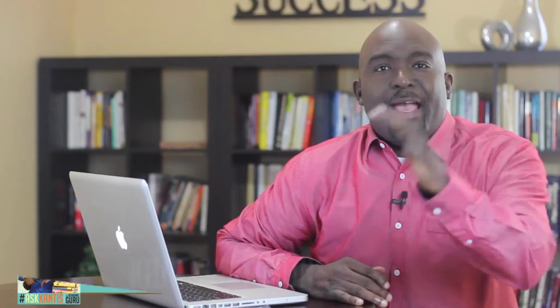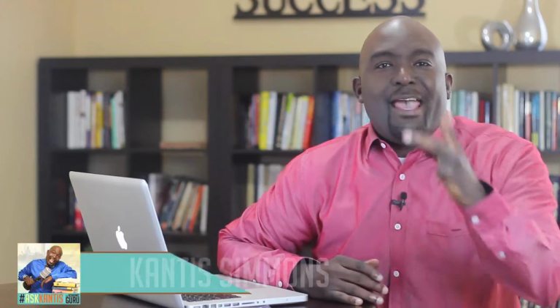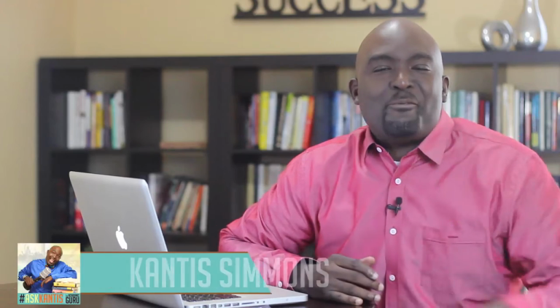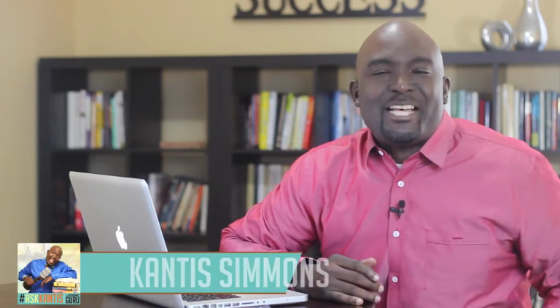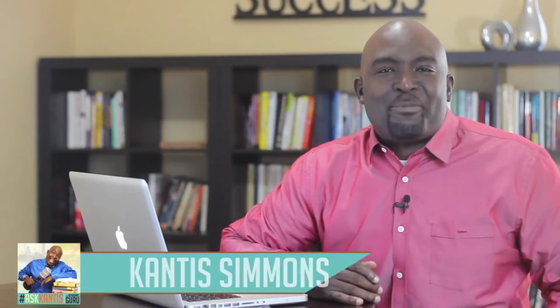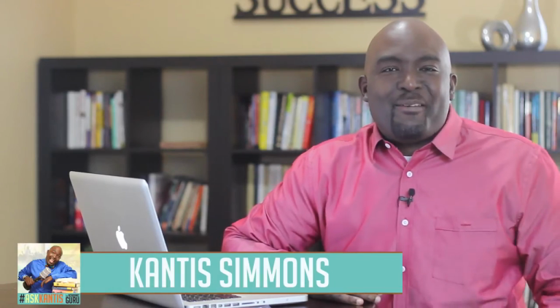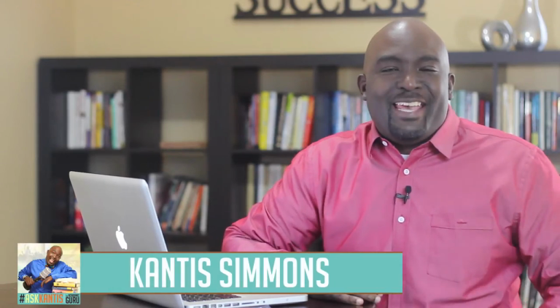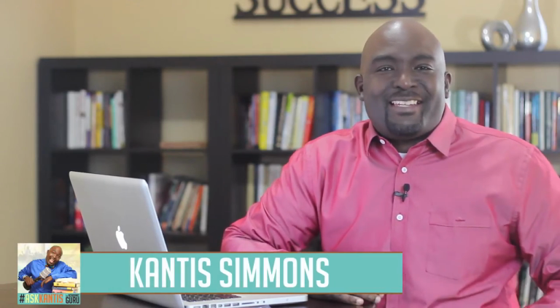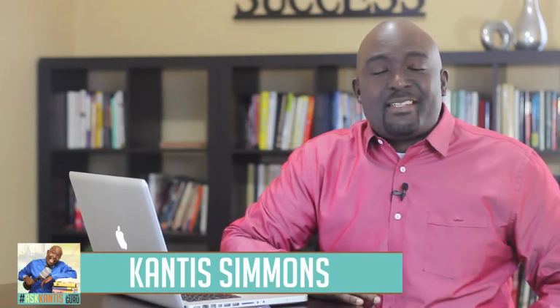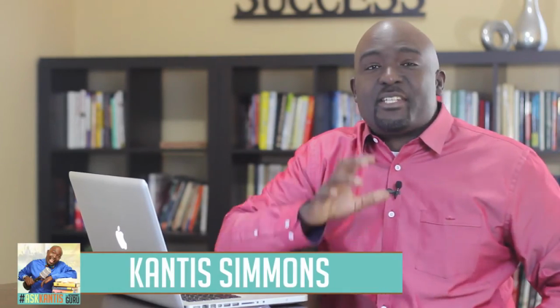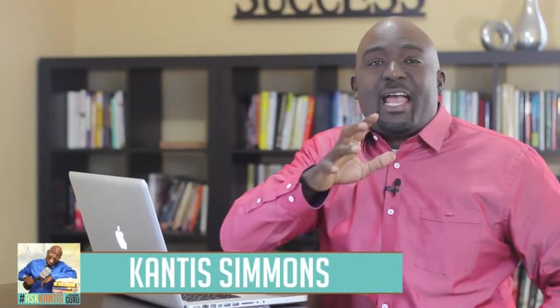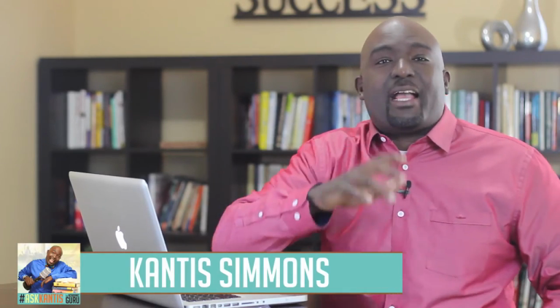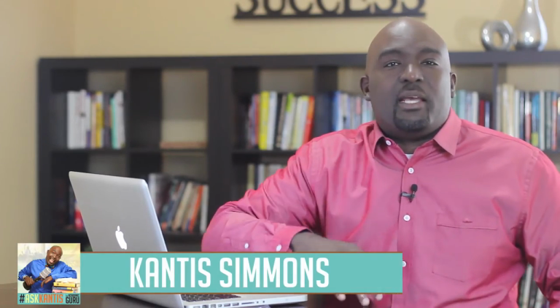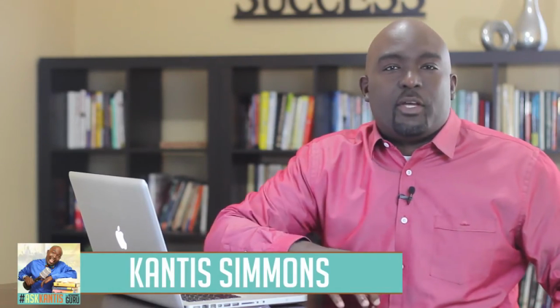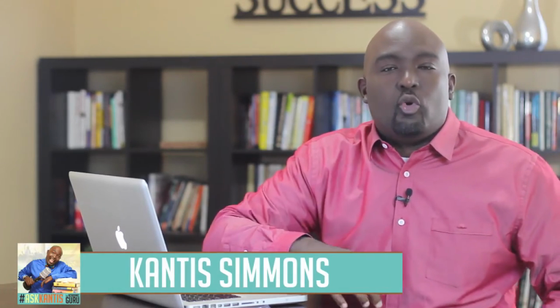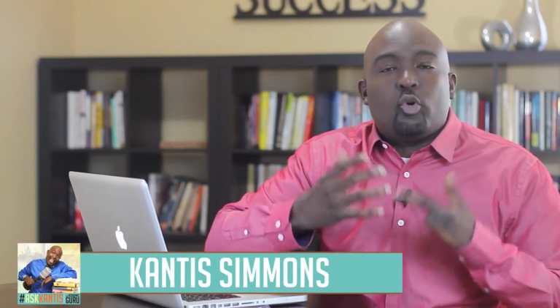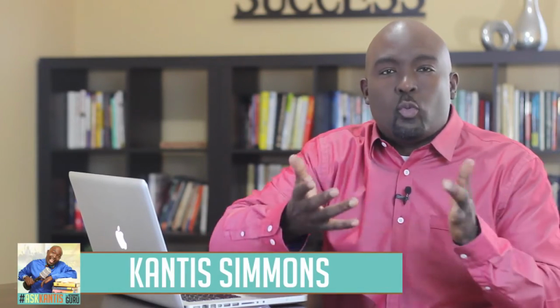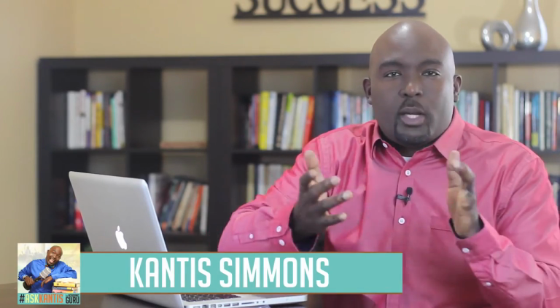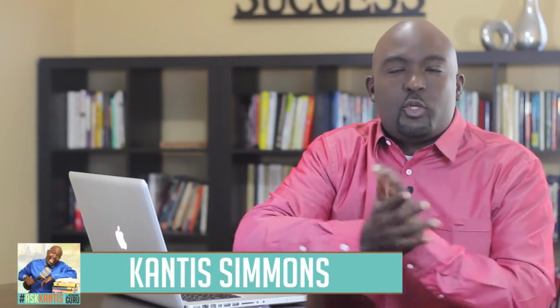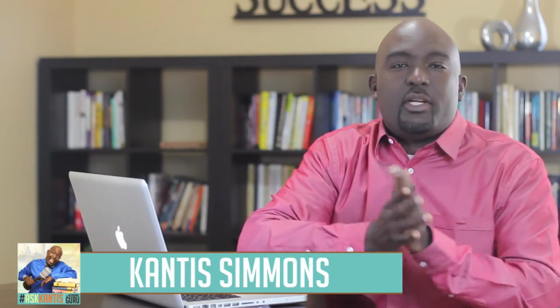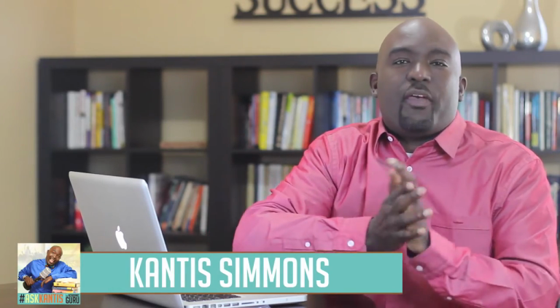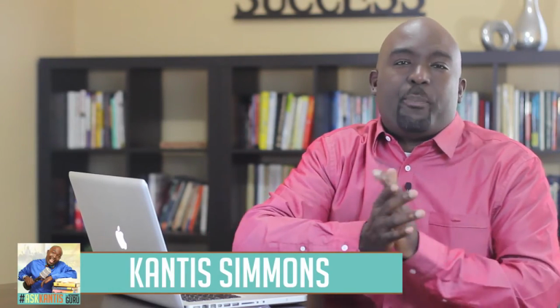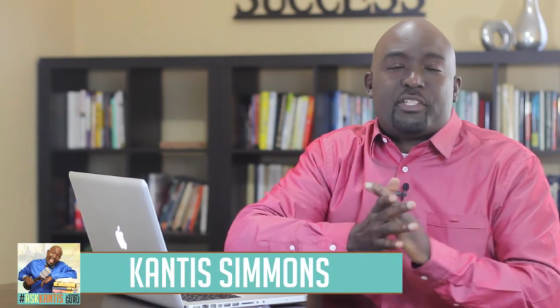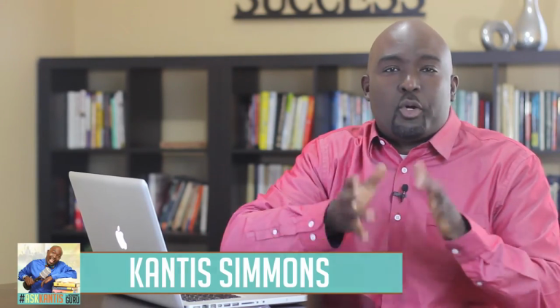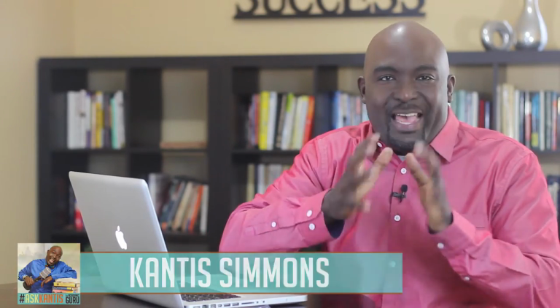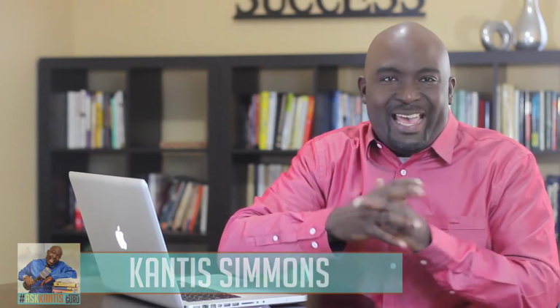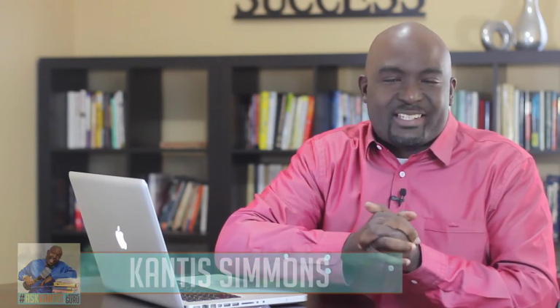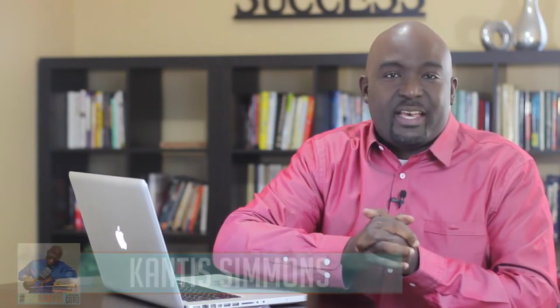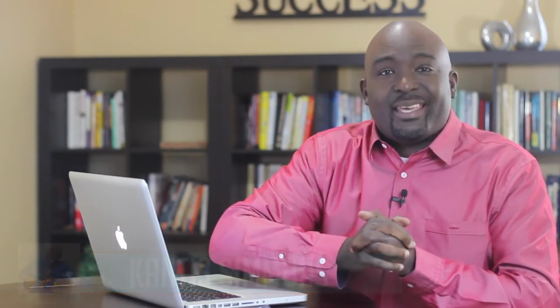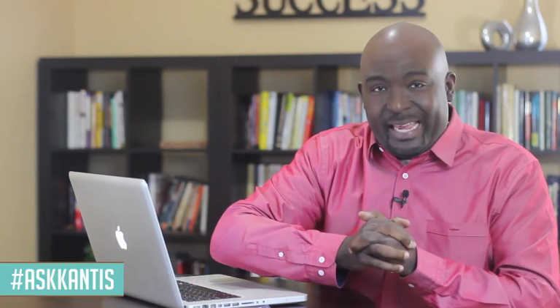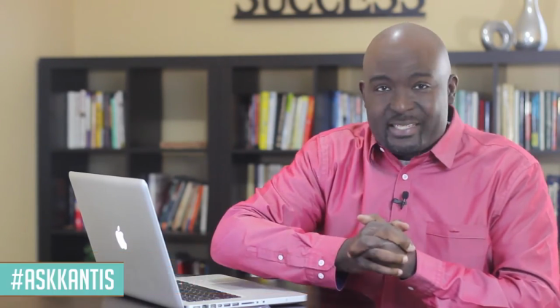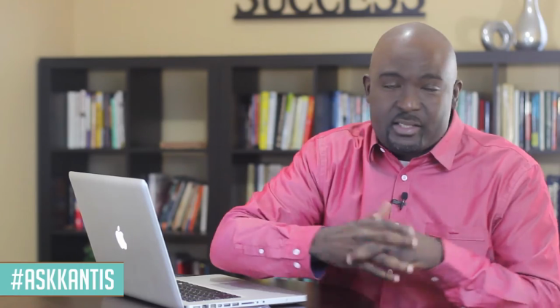Hey, what's up? I'm Cantus Simmons, the academic guru, and welcome to another episode of Ask Cantus.